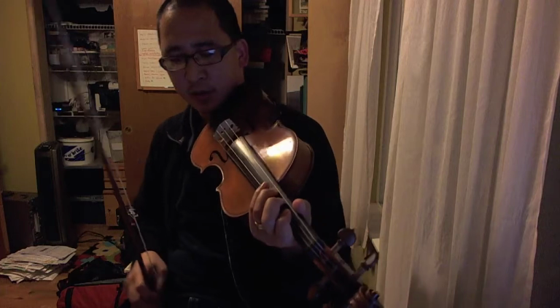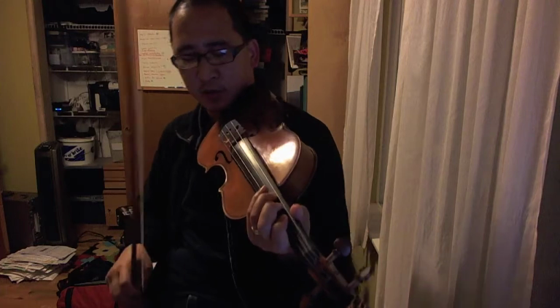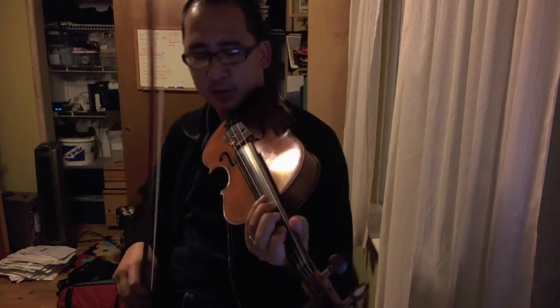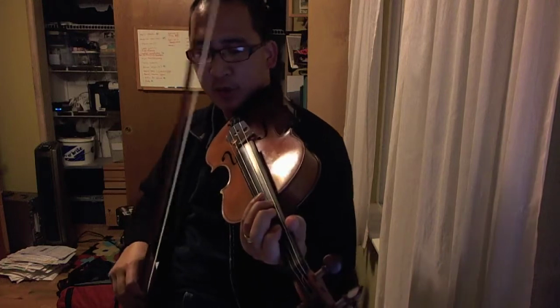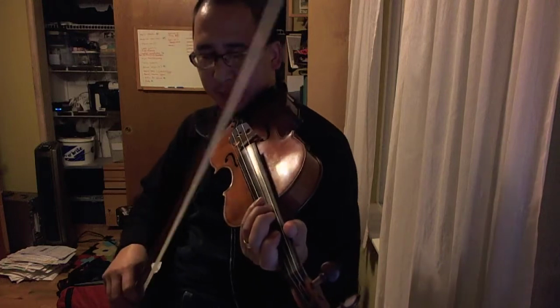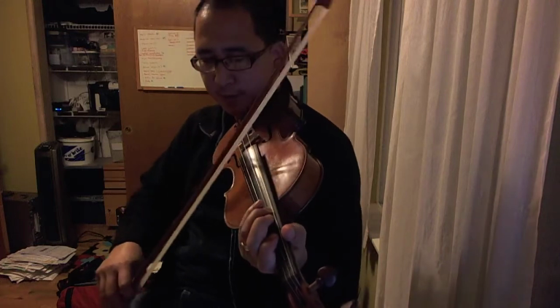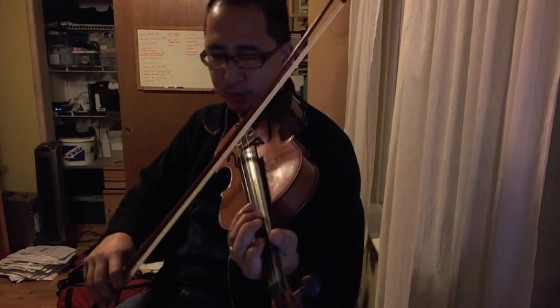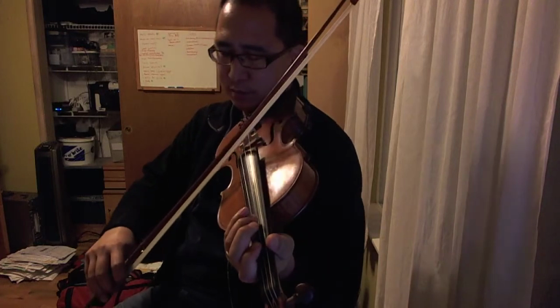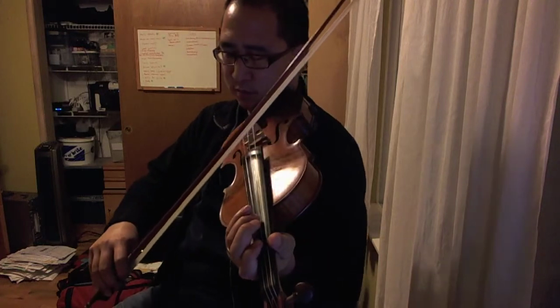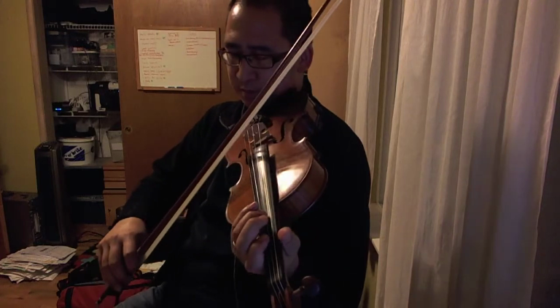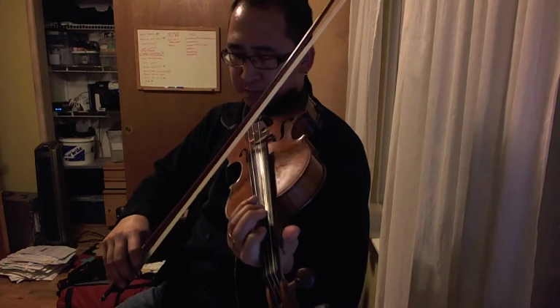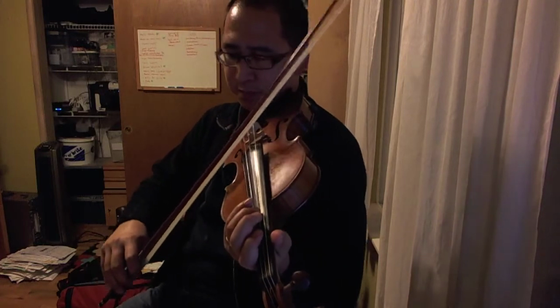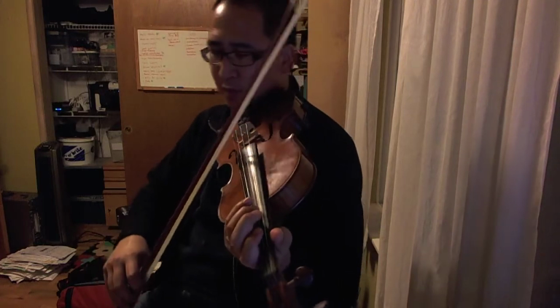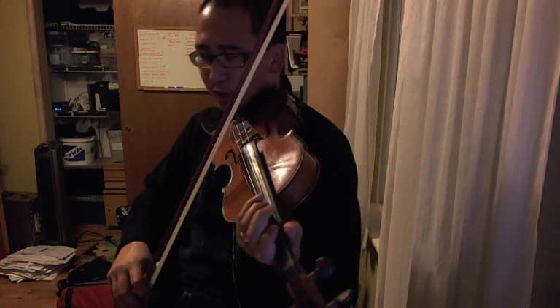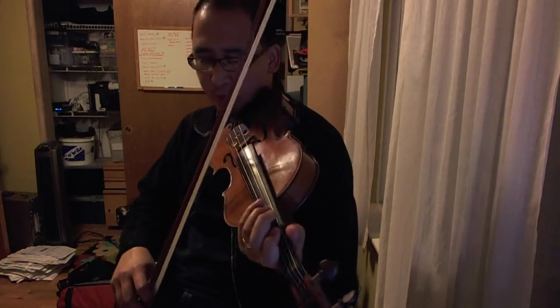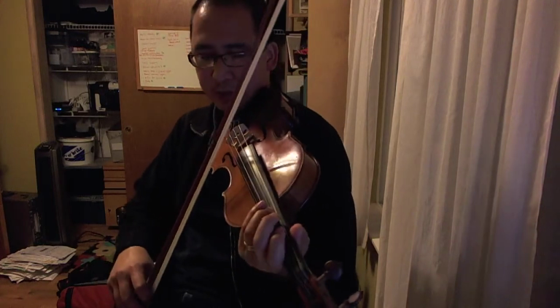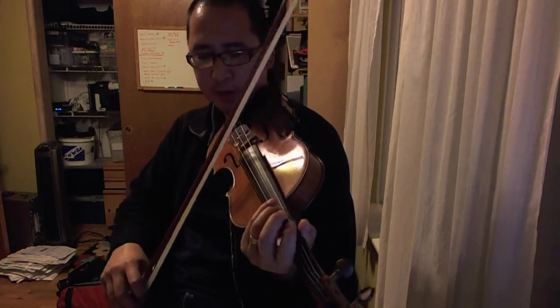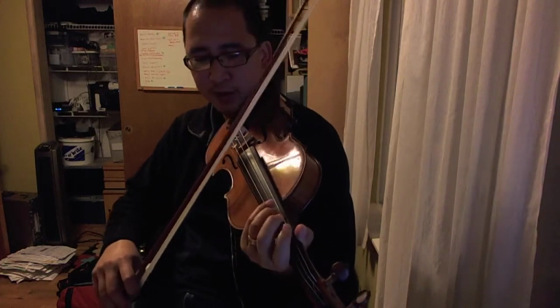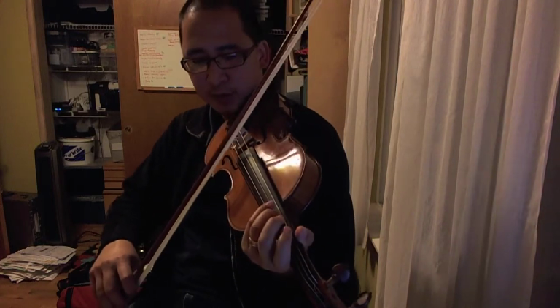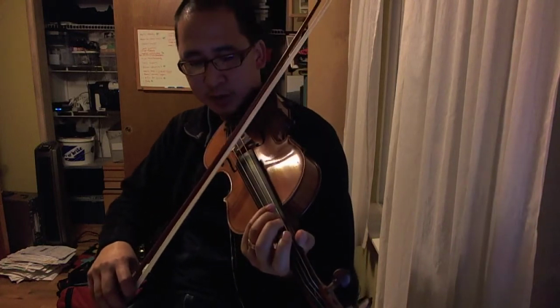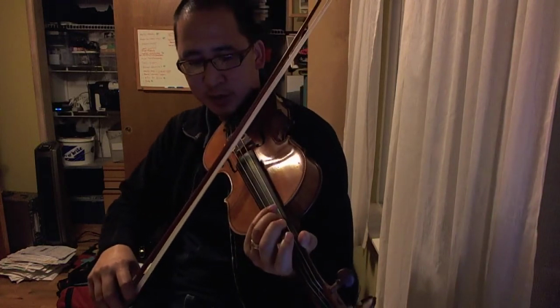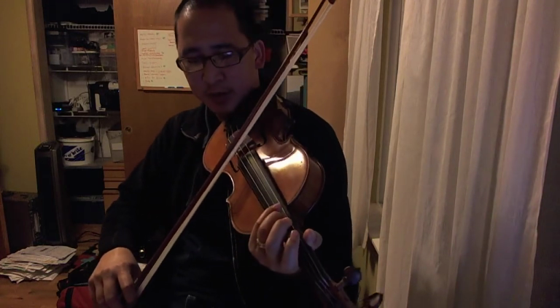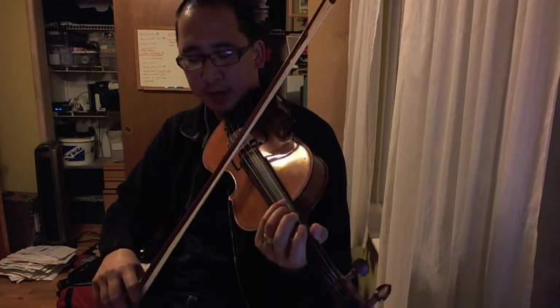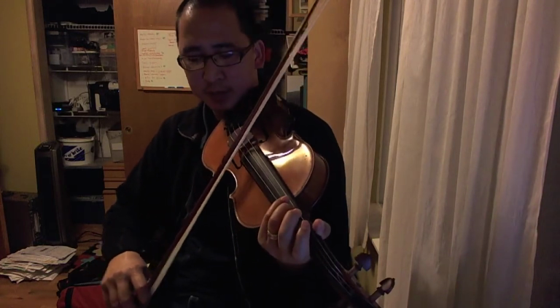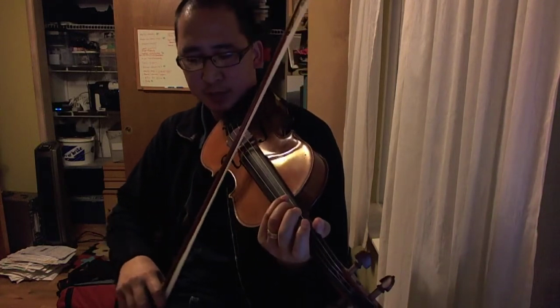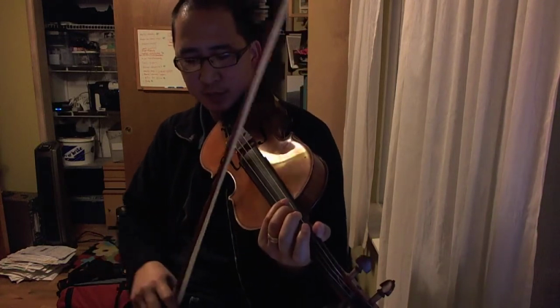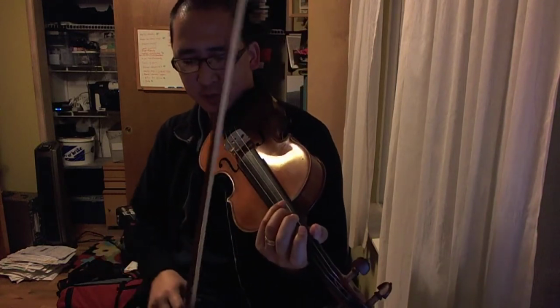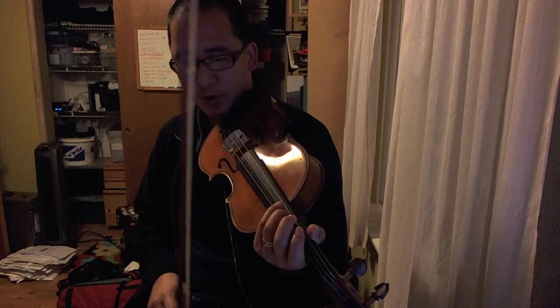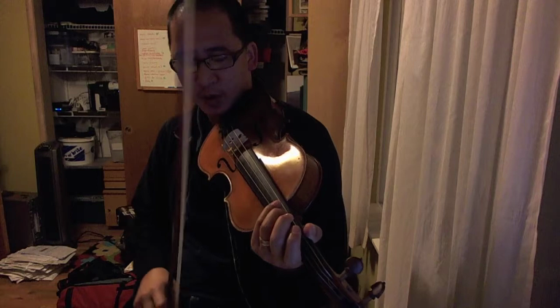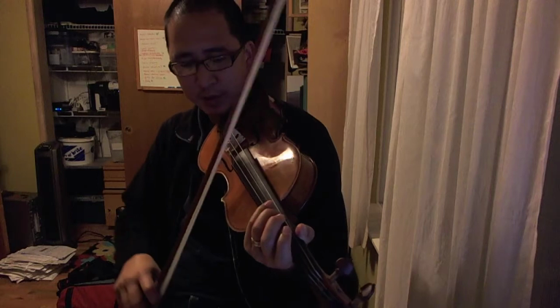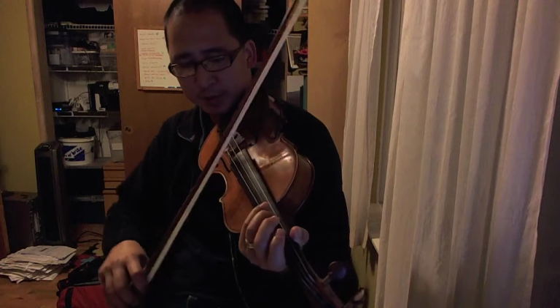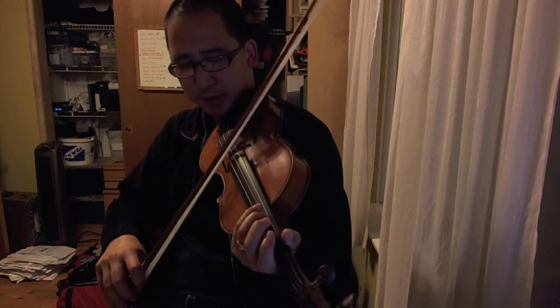When you try it, you can check your position by droning off the other string.